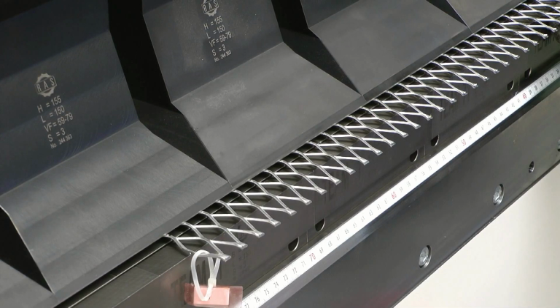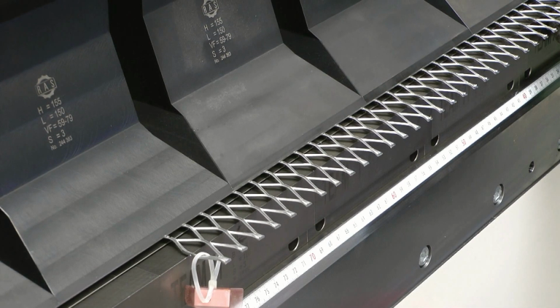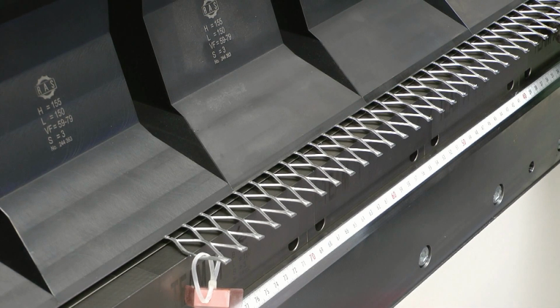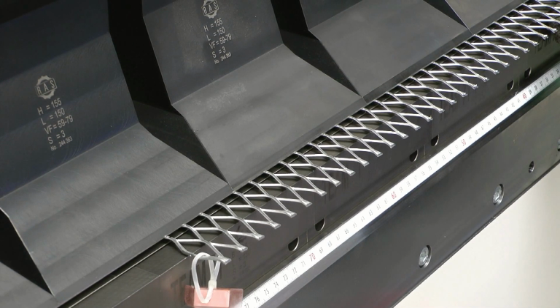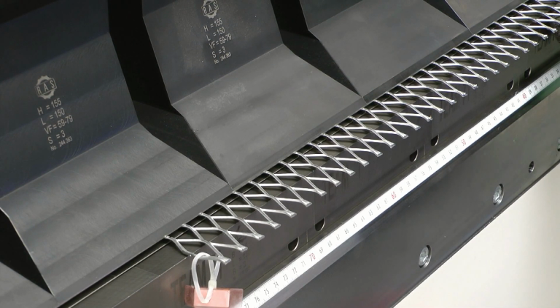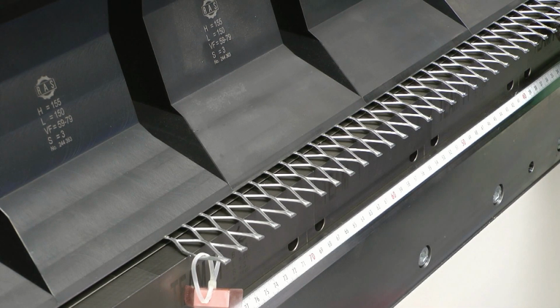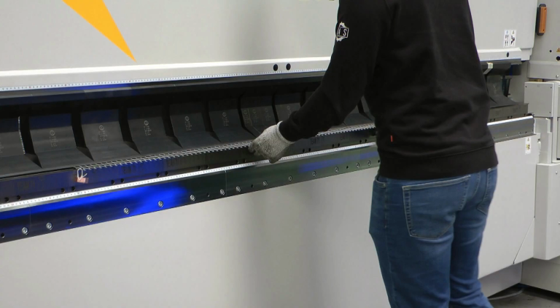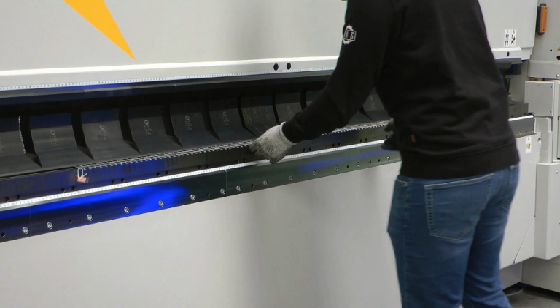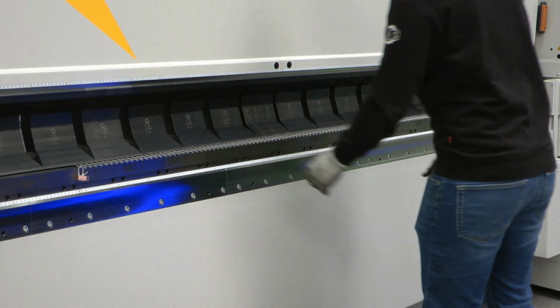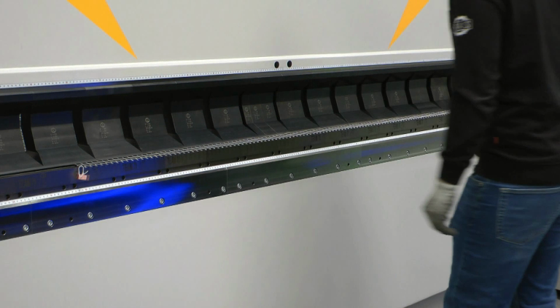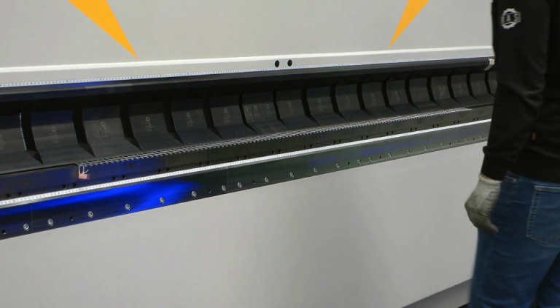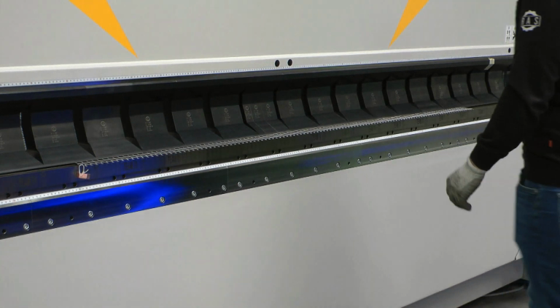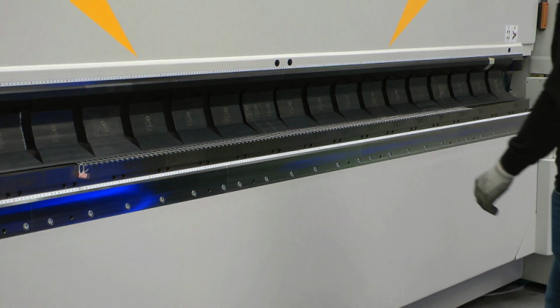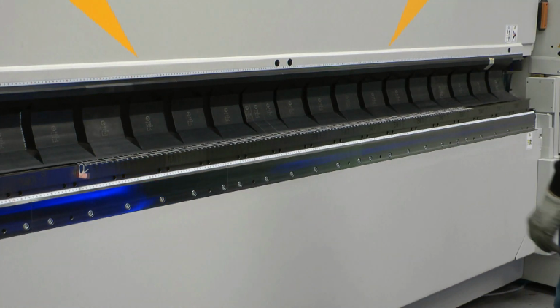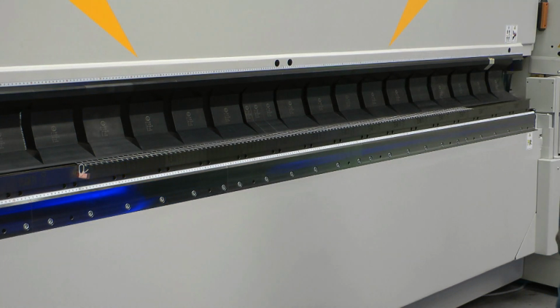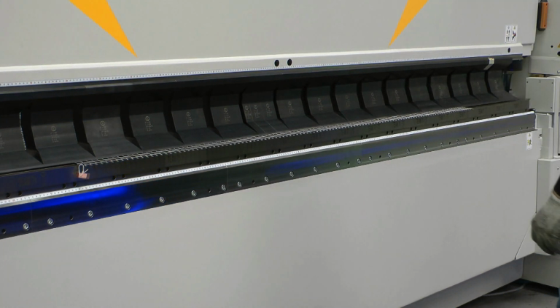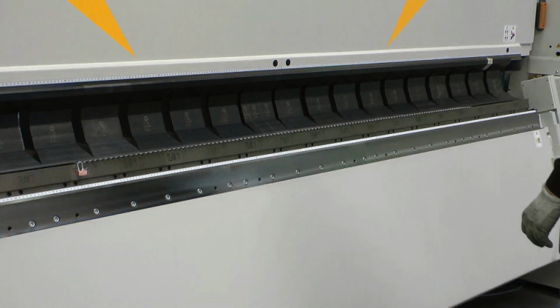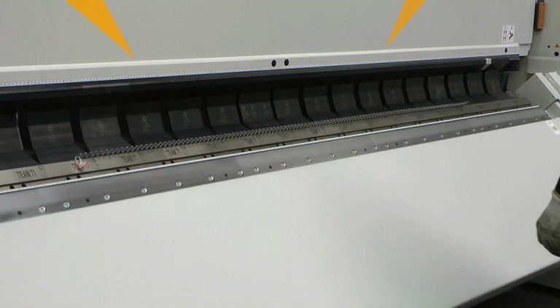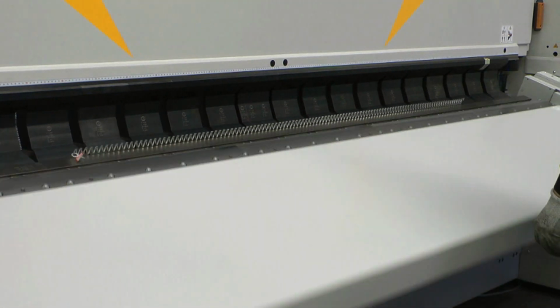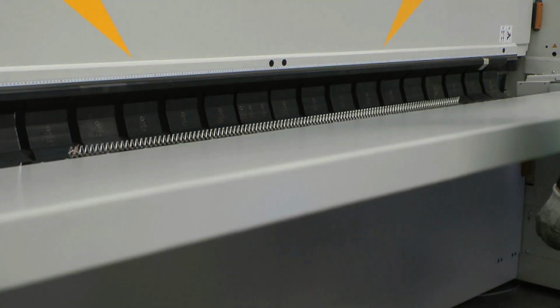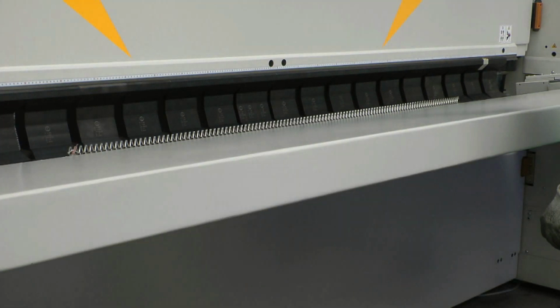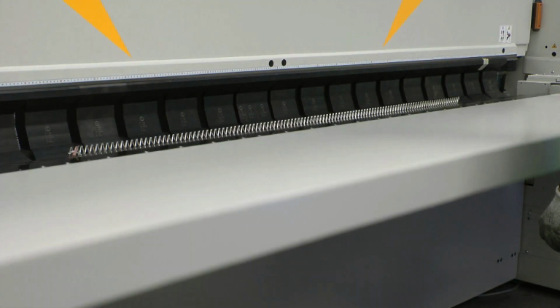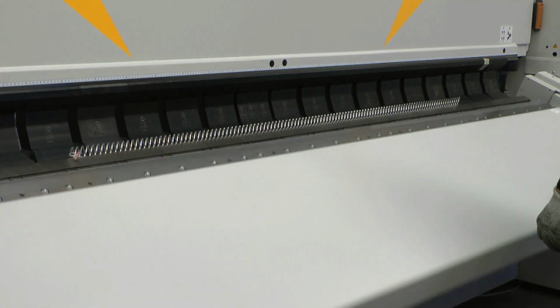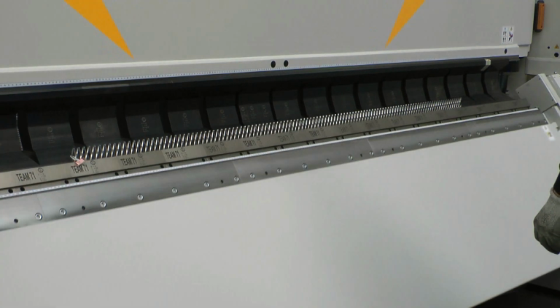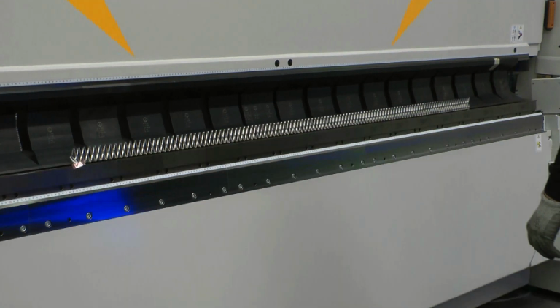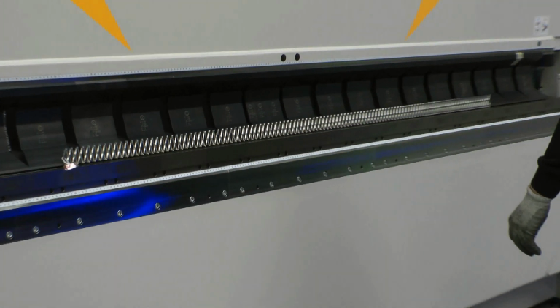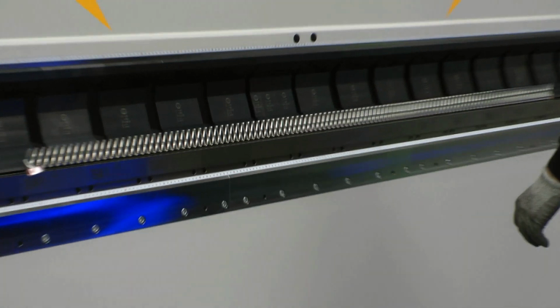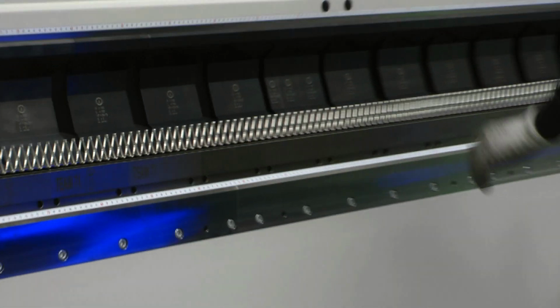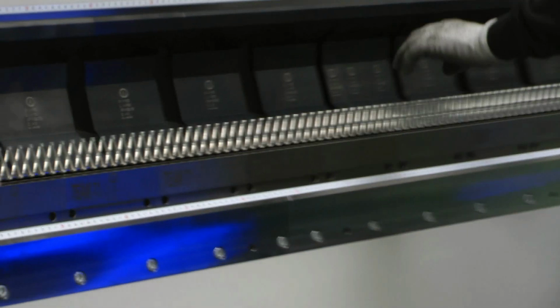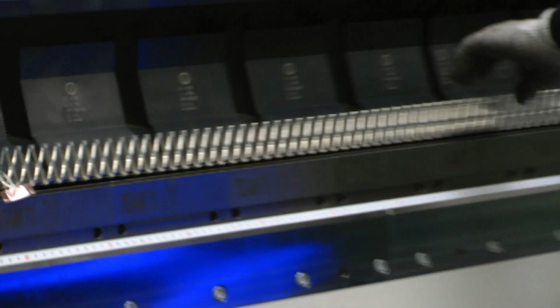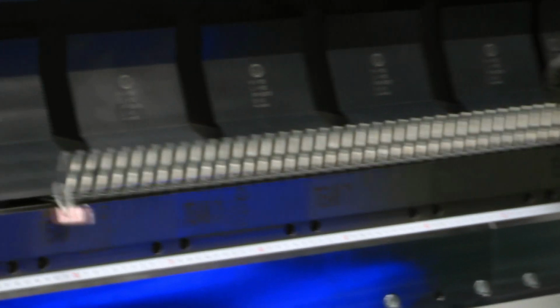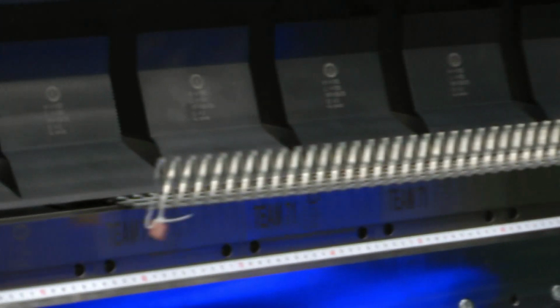On the other hand, if the bend line extends across the material nodes, relatively repeatable bend angles can be achieved.